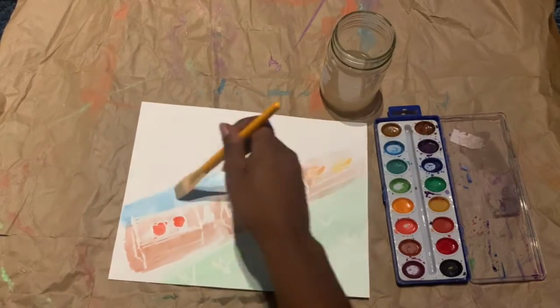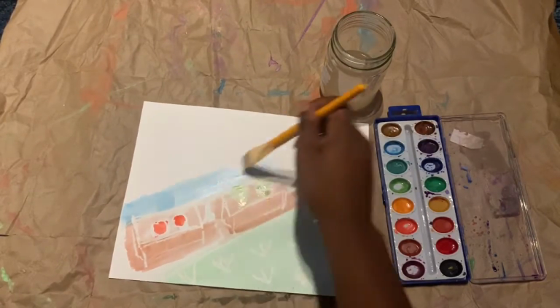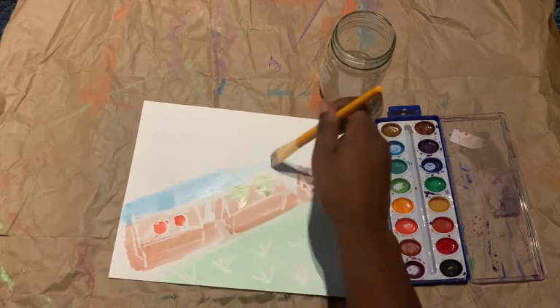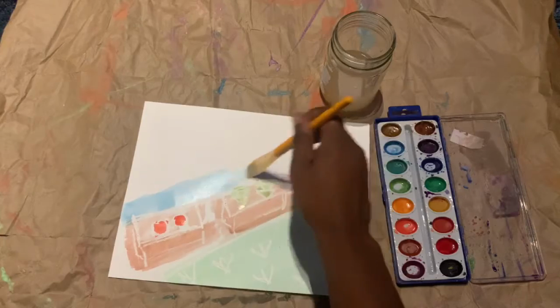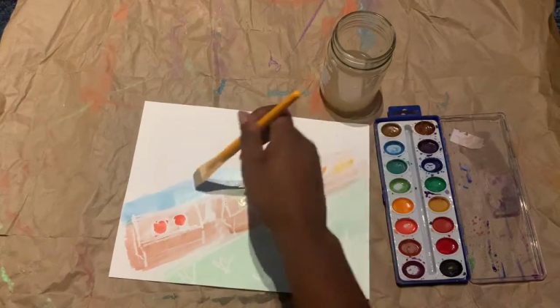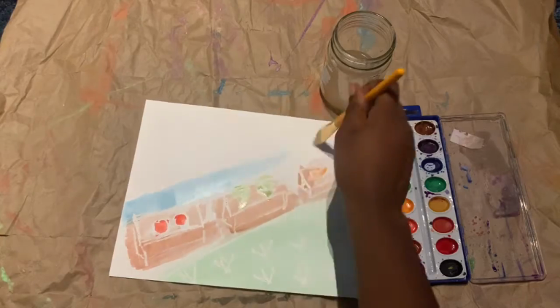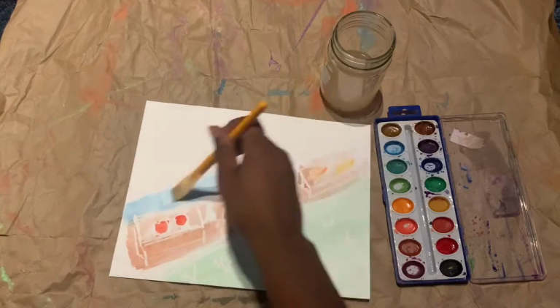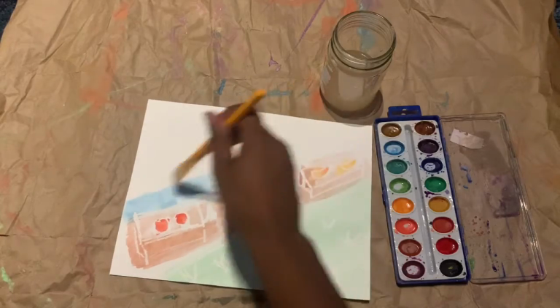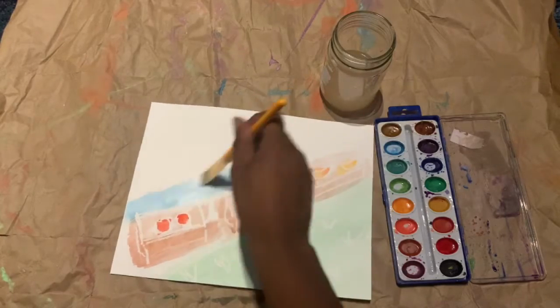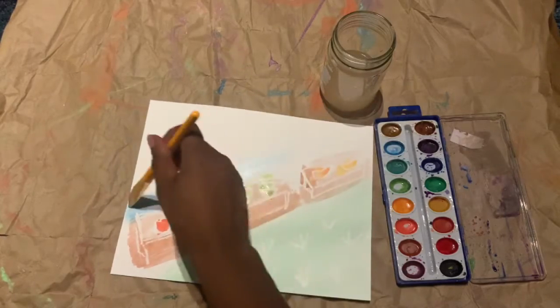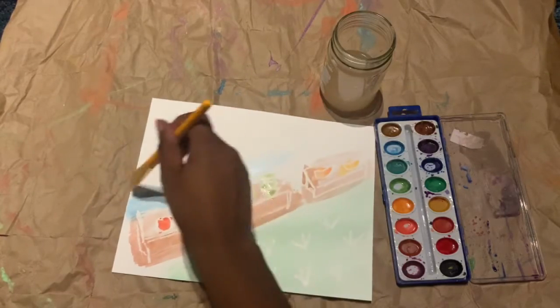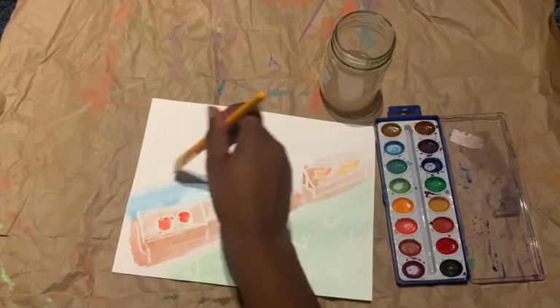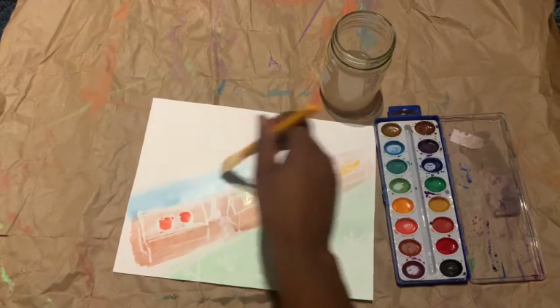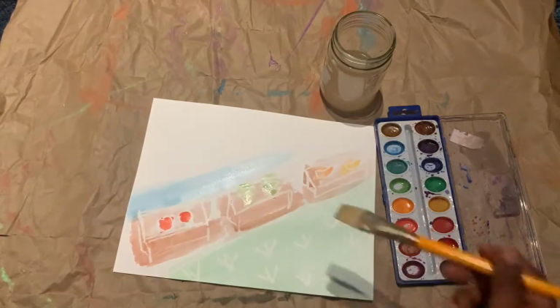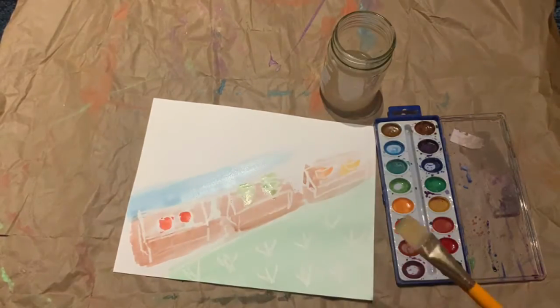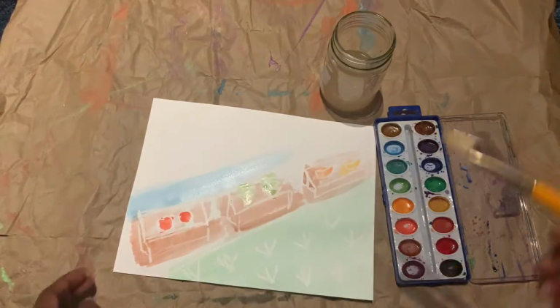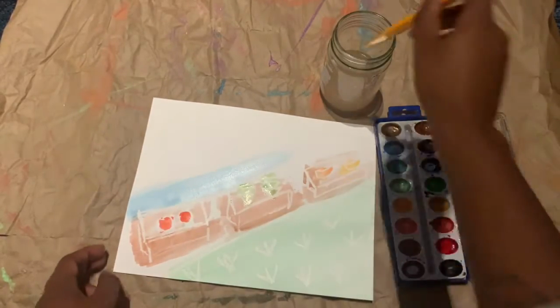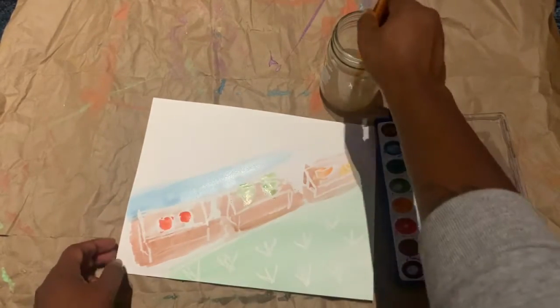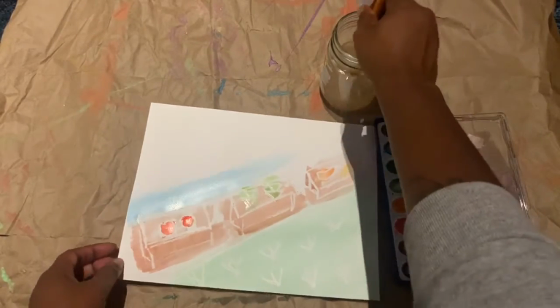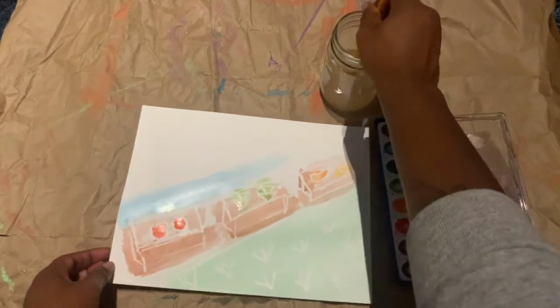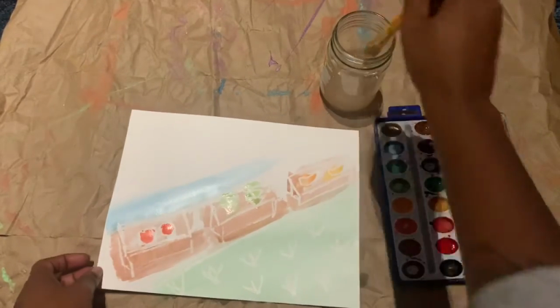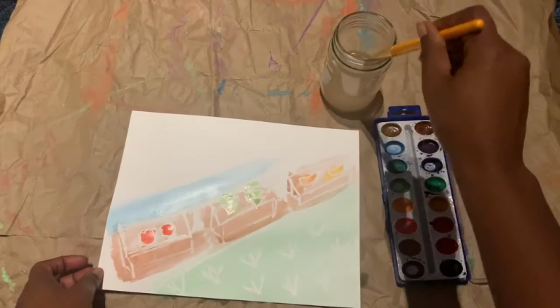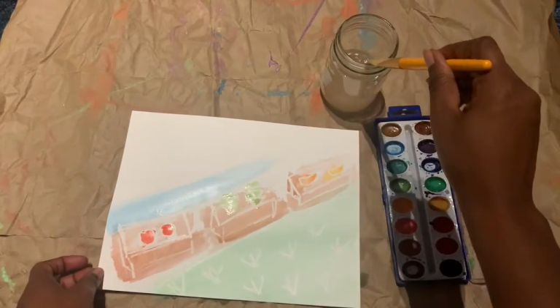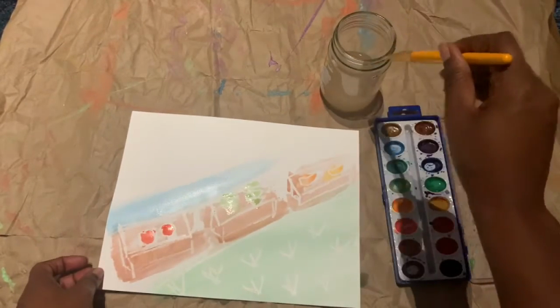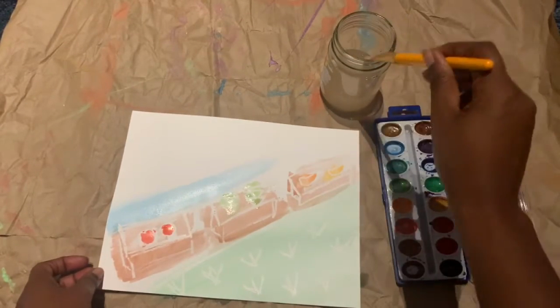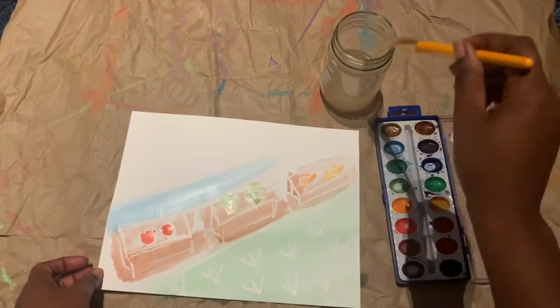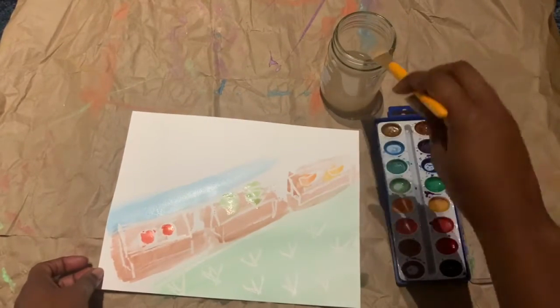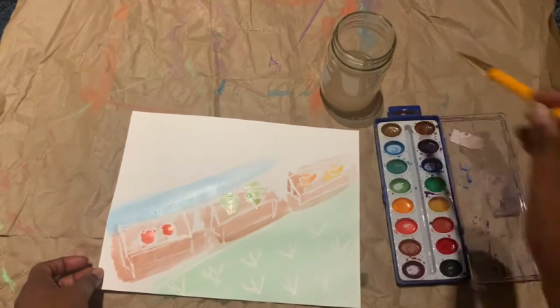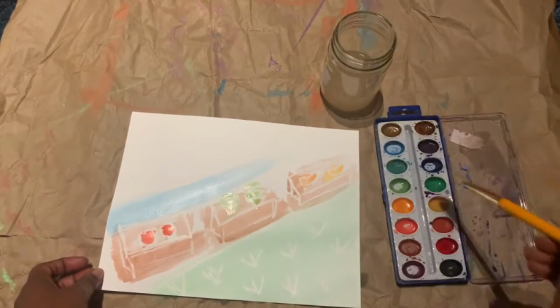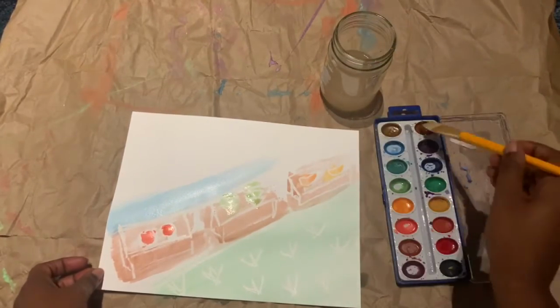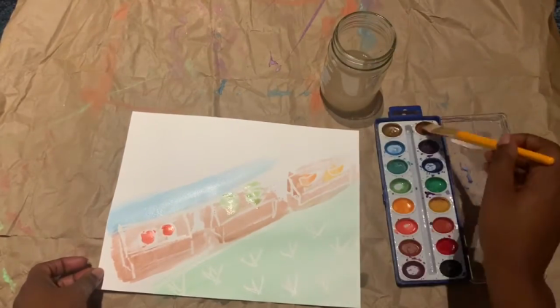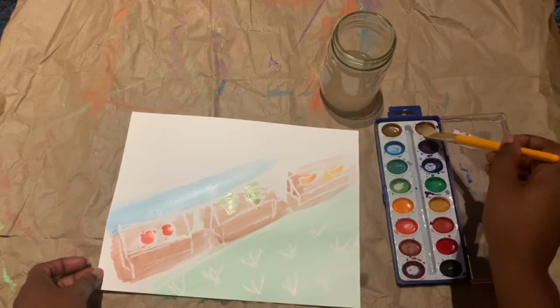Next, I started working on the sky. What do you think is in the sky before it's revealed in the painting?